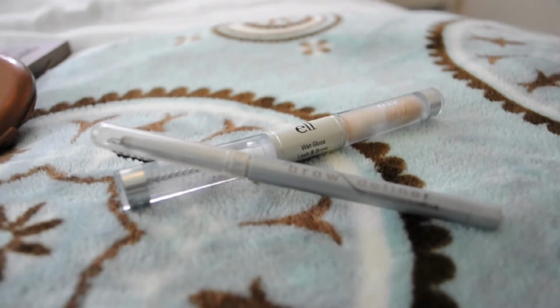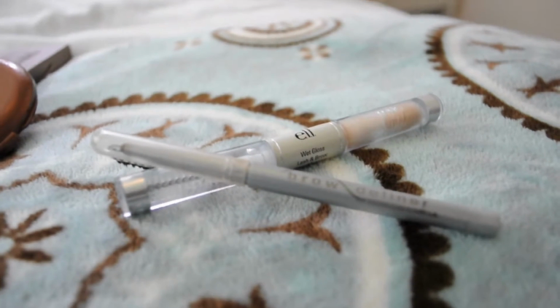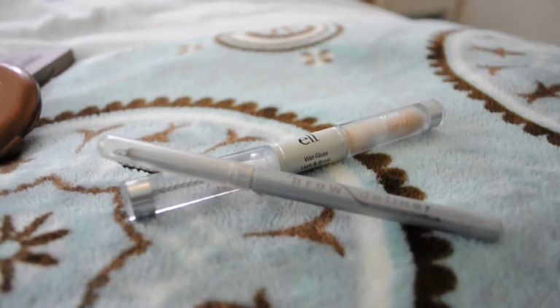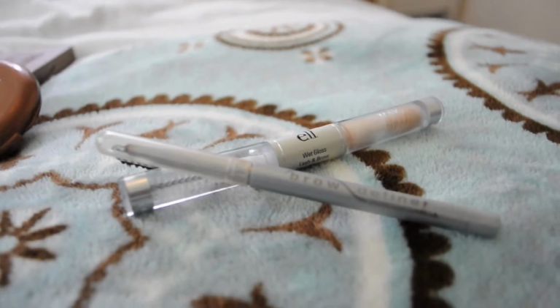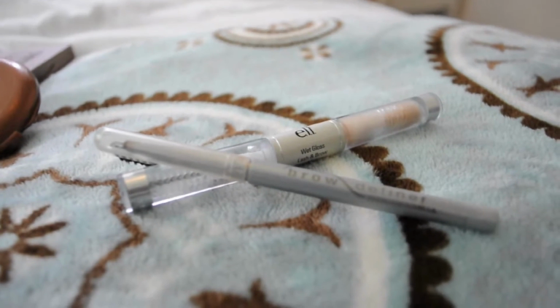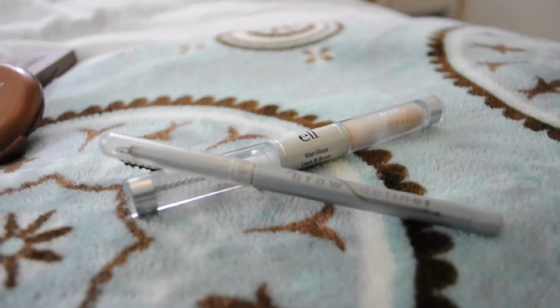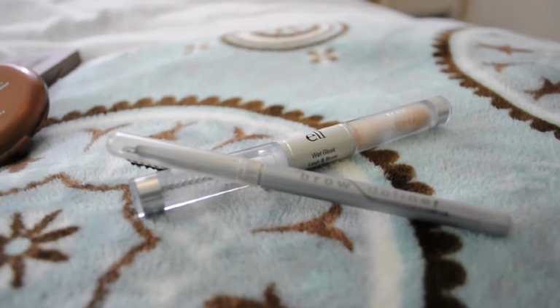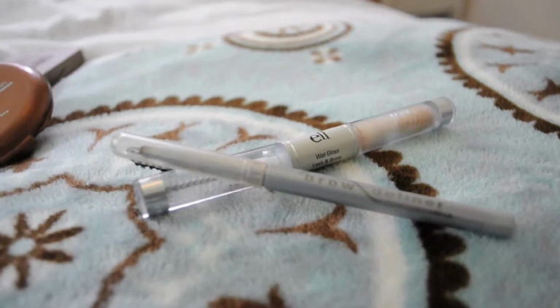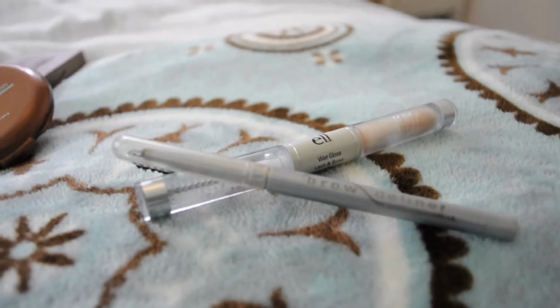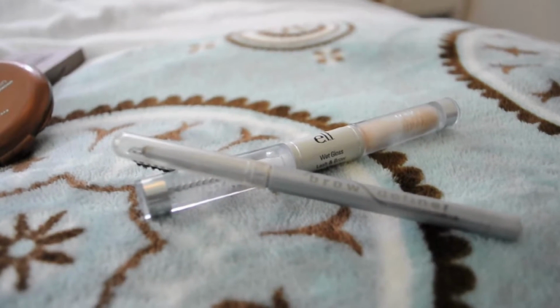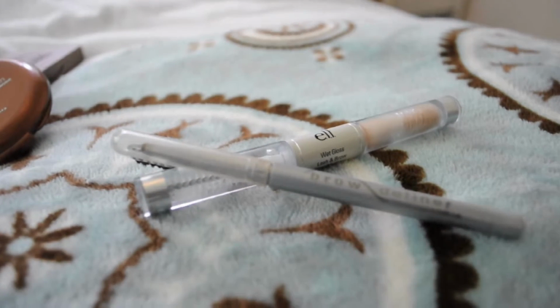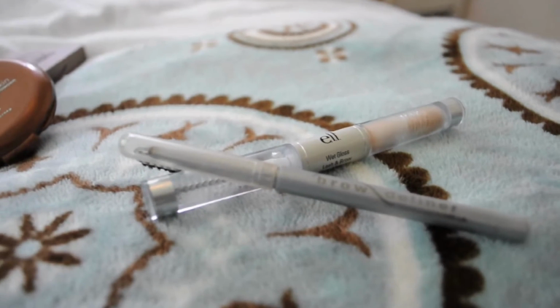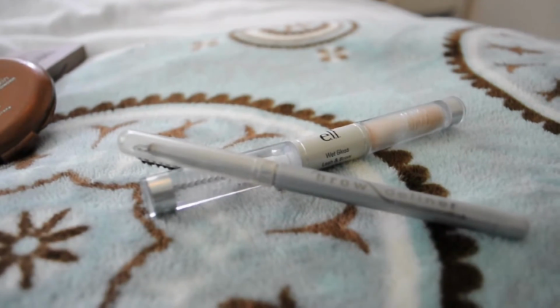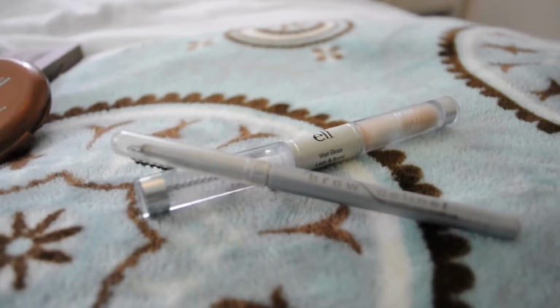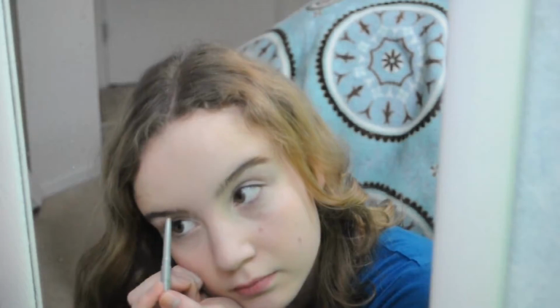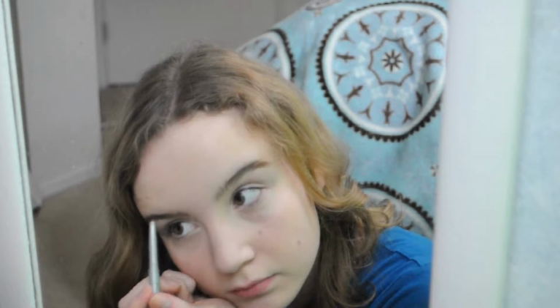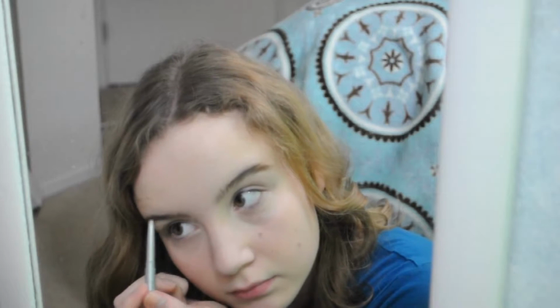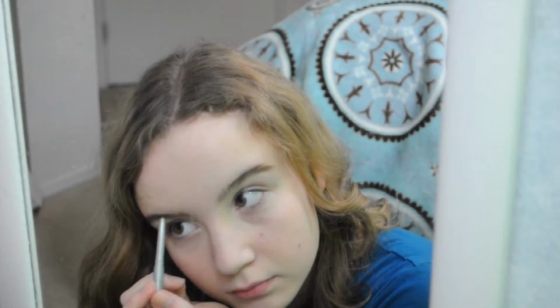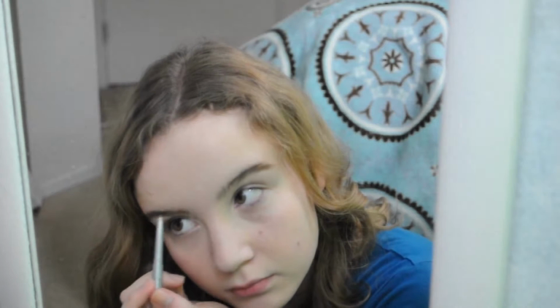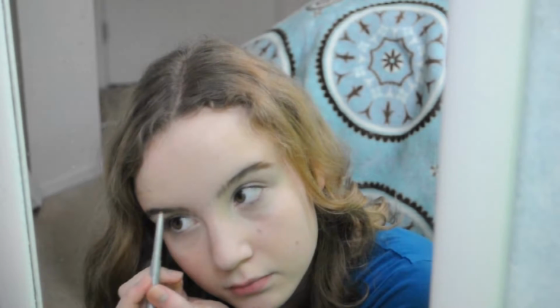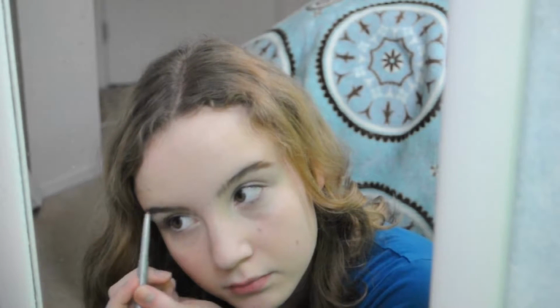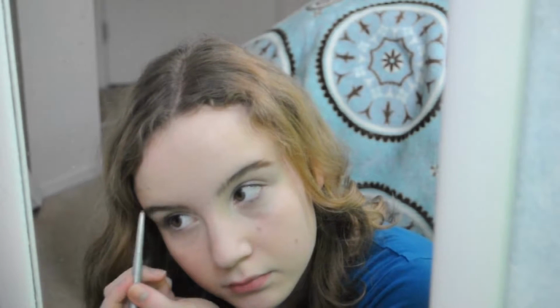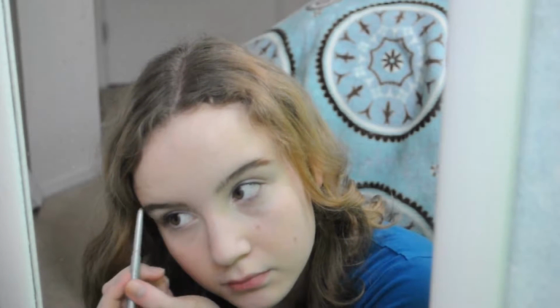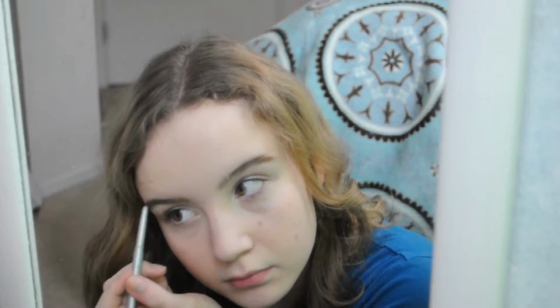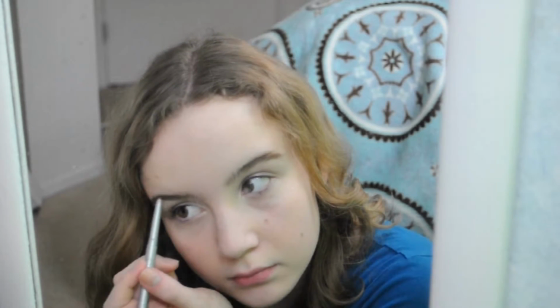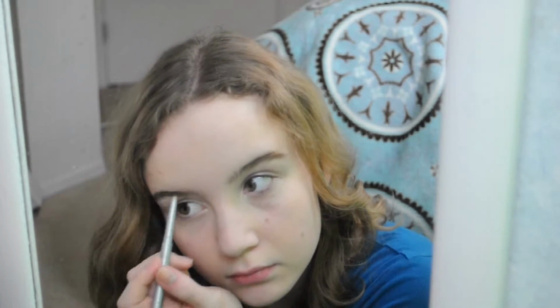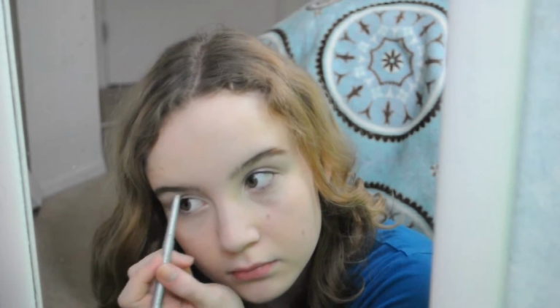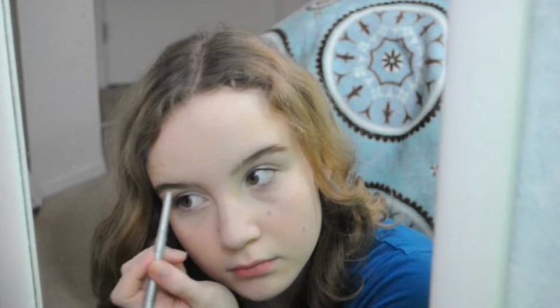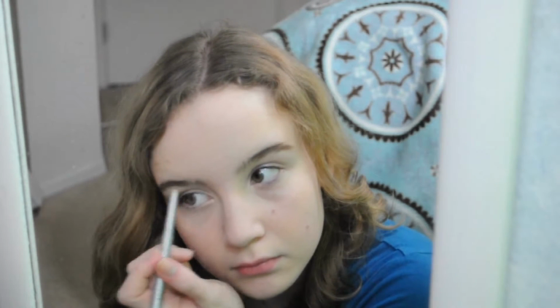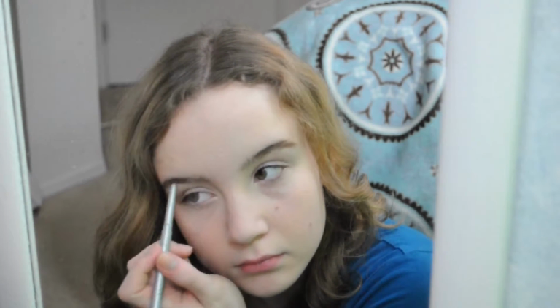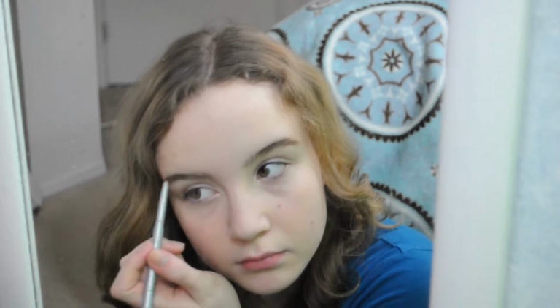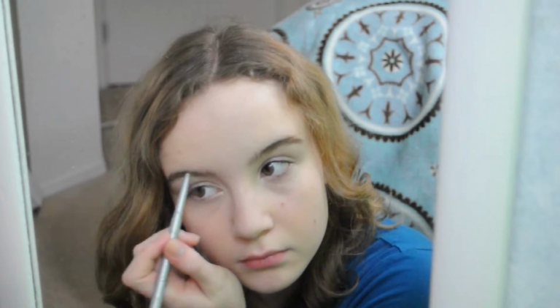Now I'm filling in my brows with my Physicians Formula Brow Pencil and my E.L.F. Eyebrows gel.